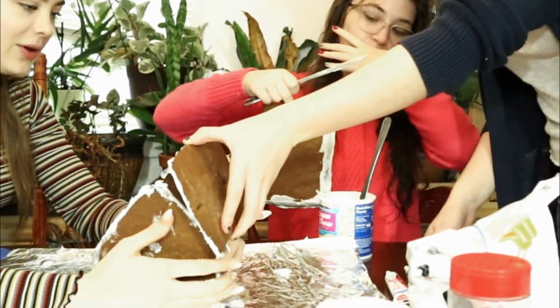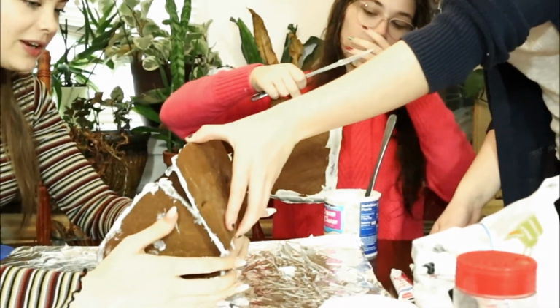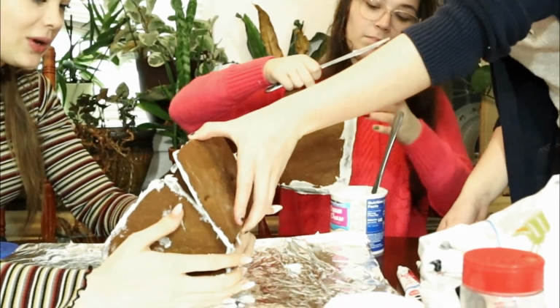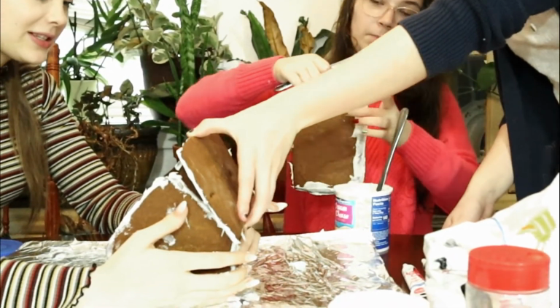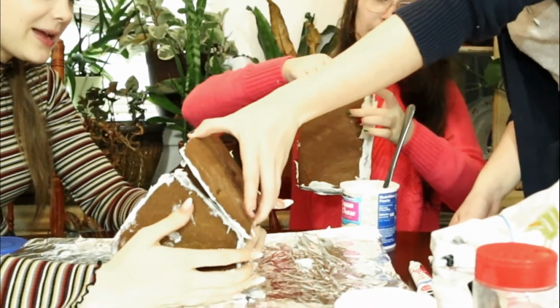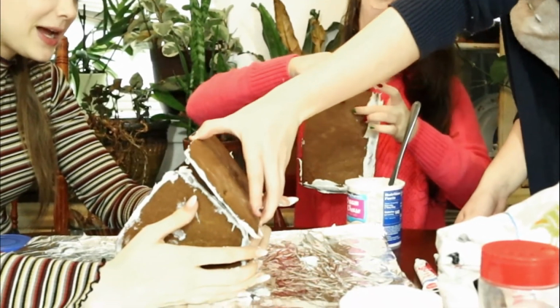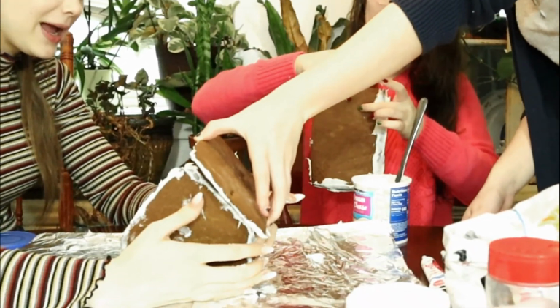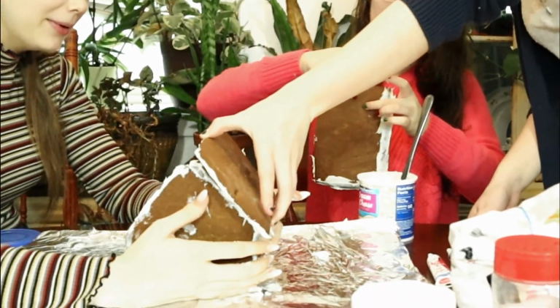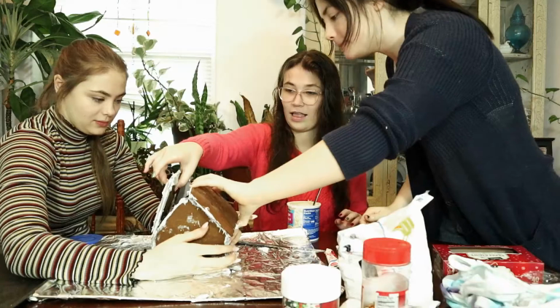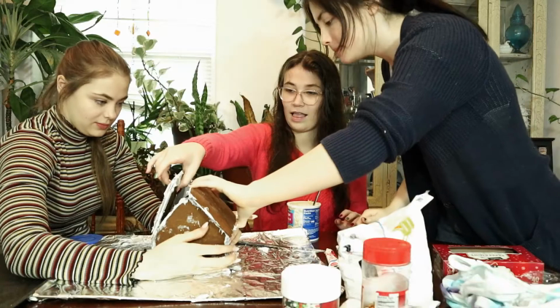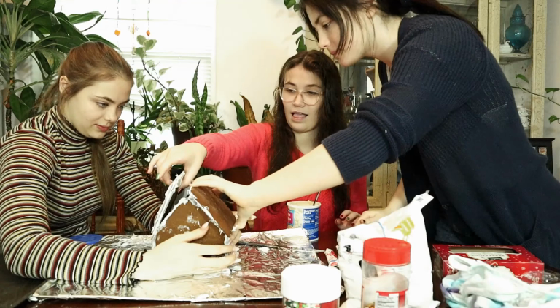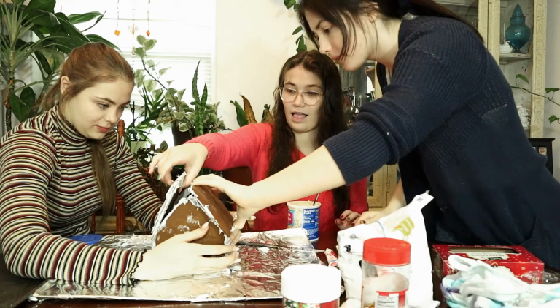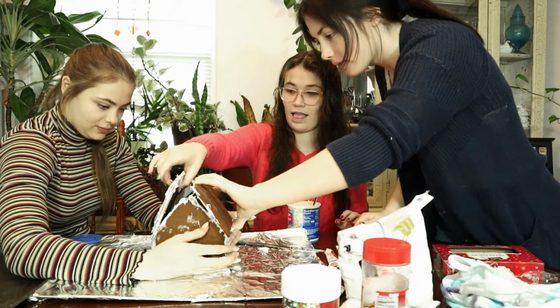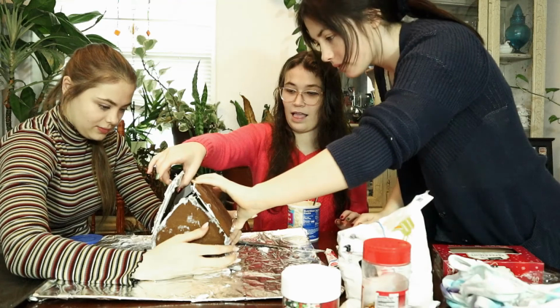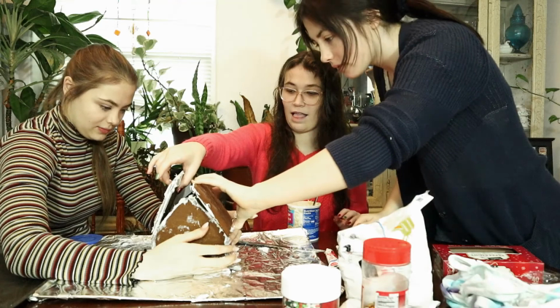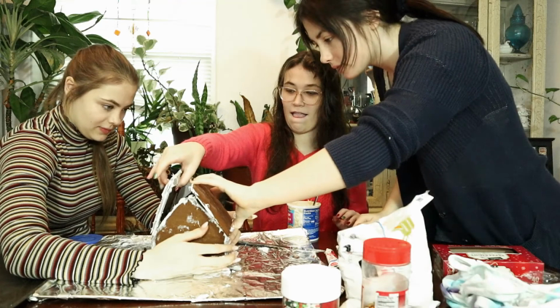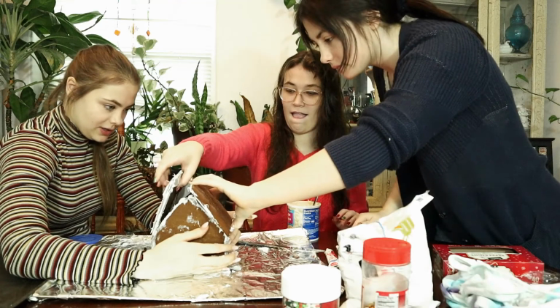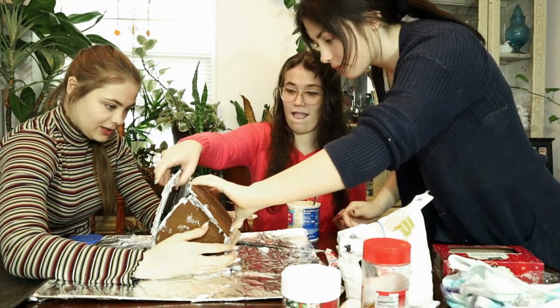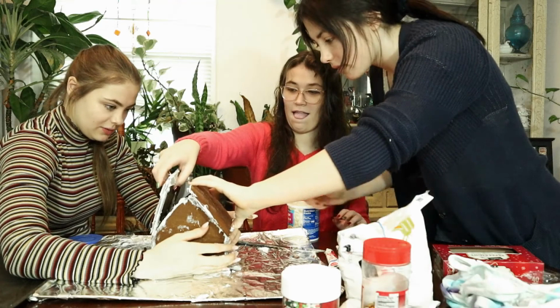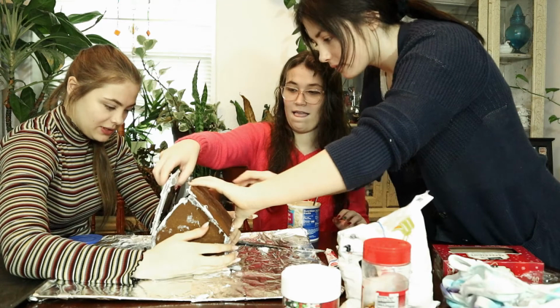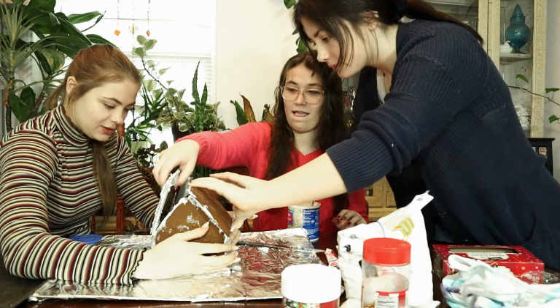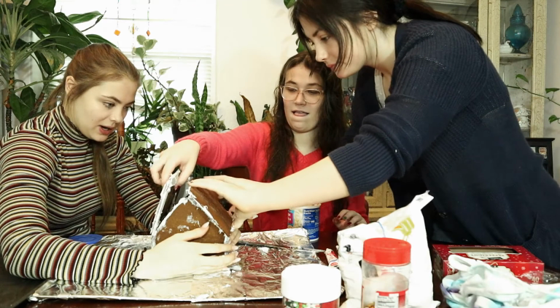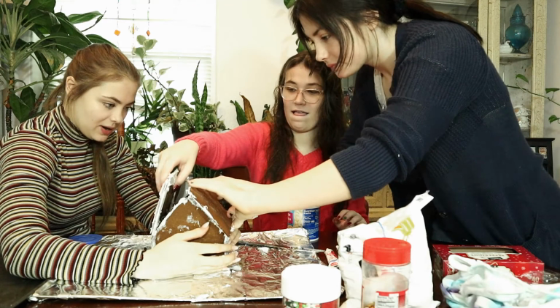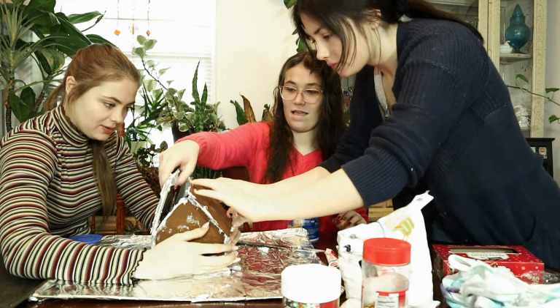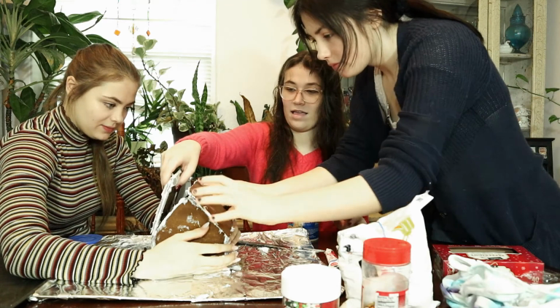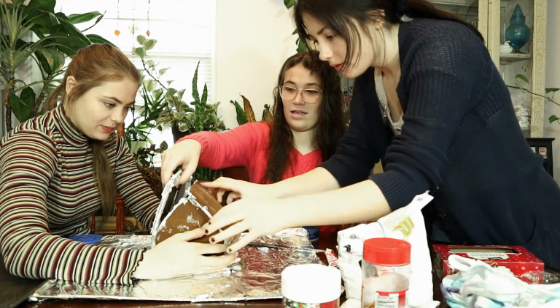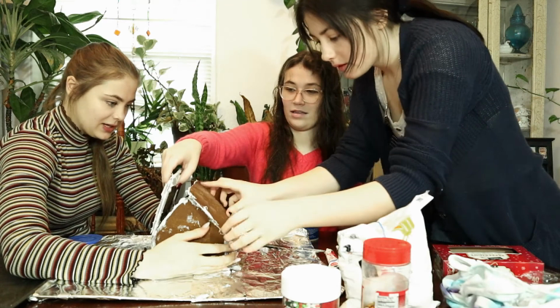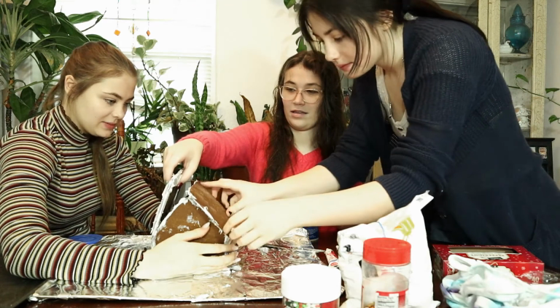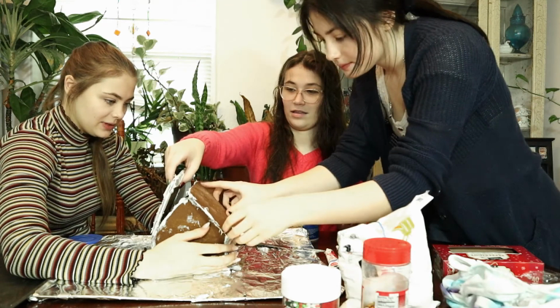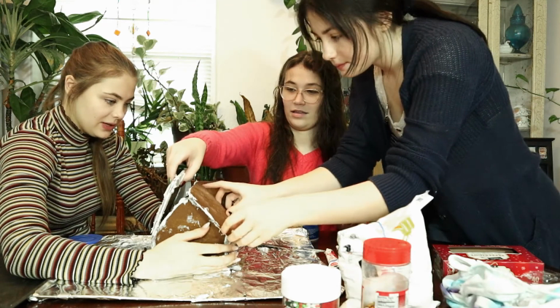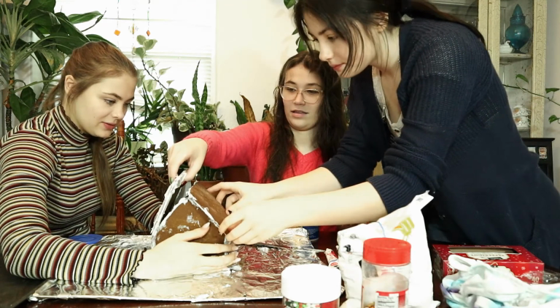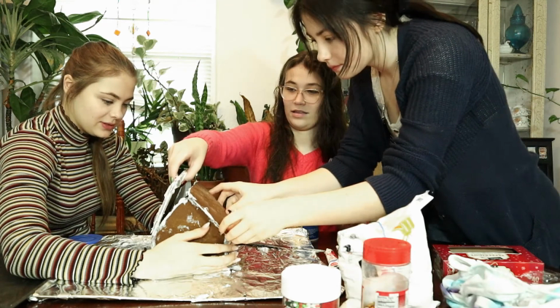I thought you had to do it at the same time. Your dad would be so proud. He doesn't build houses.